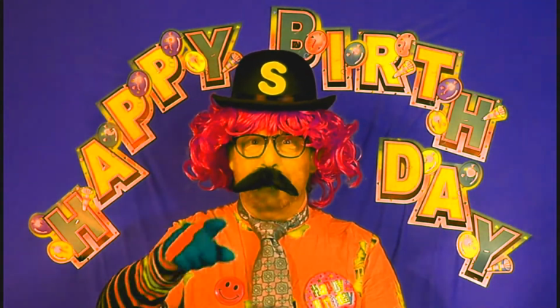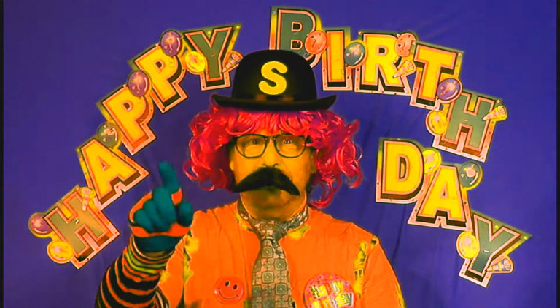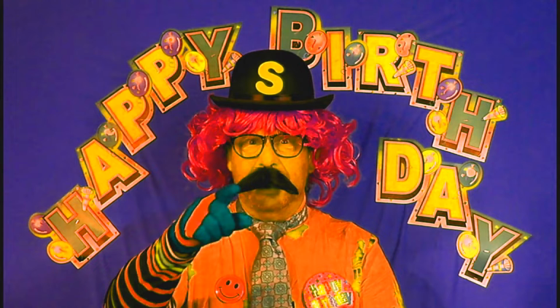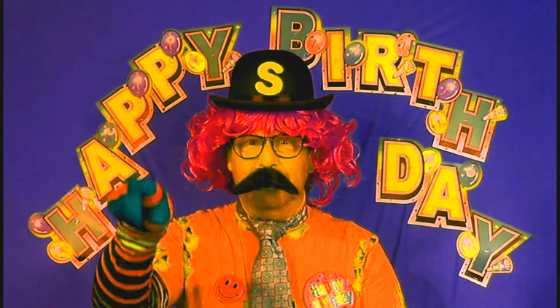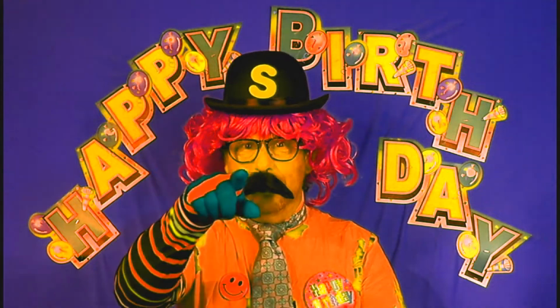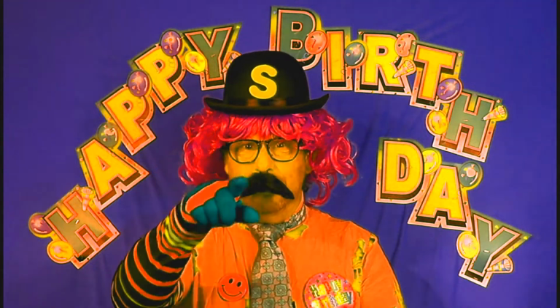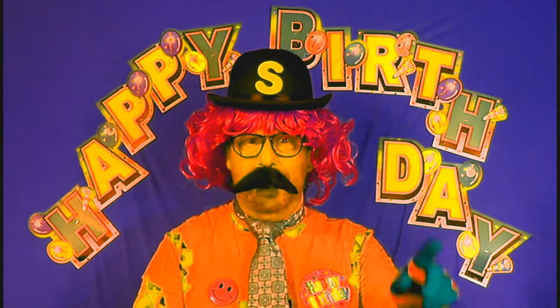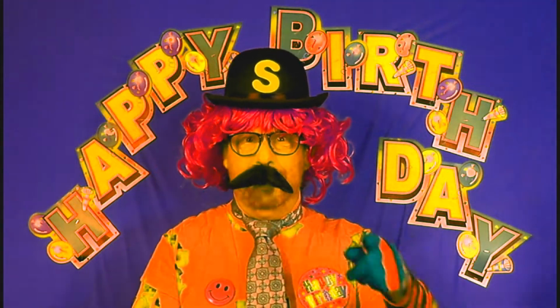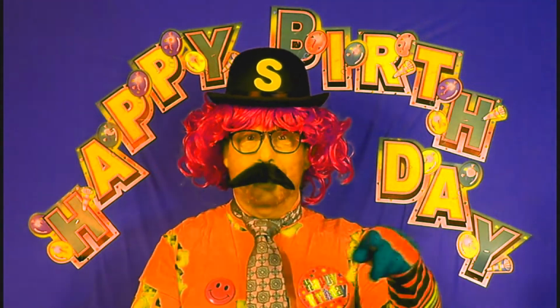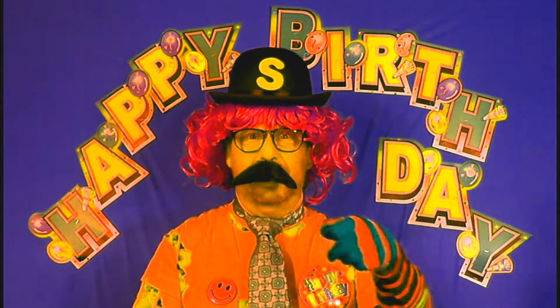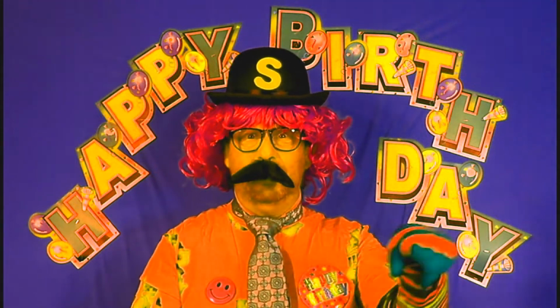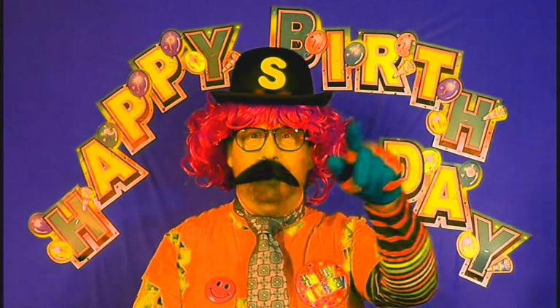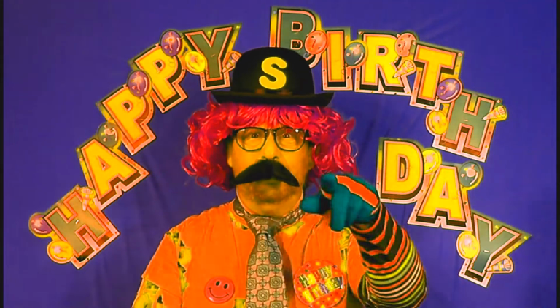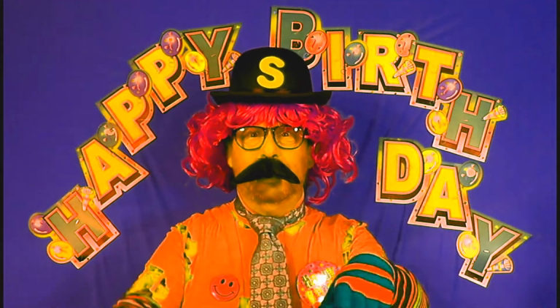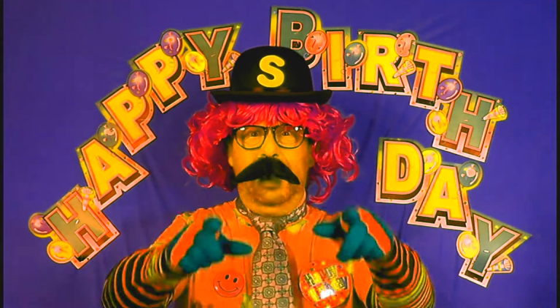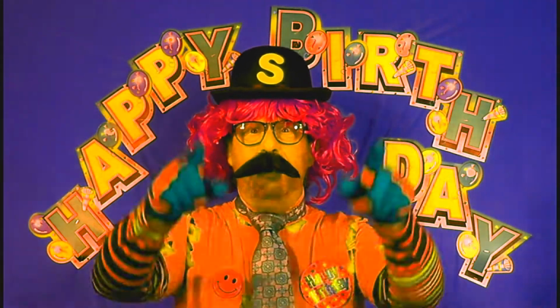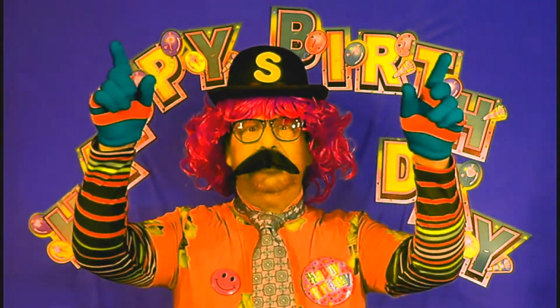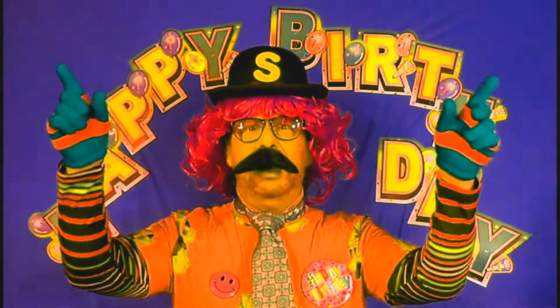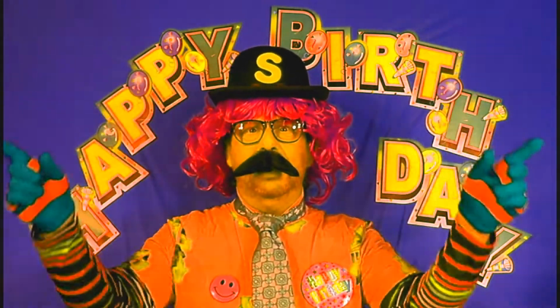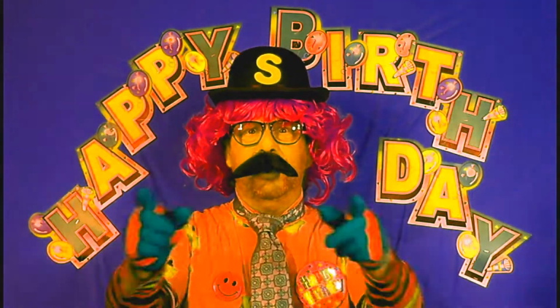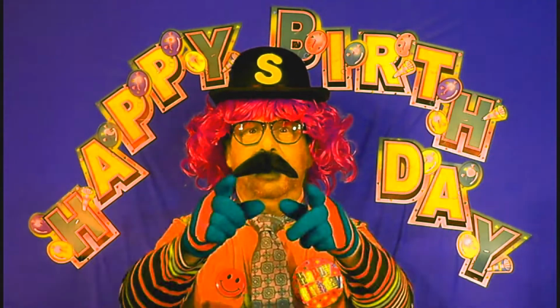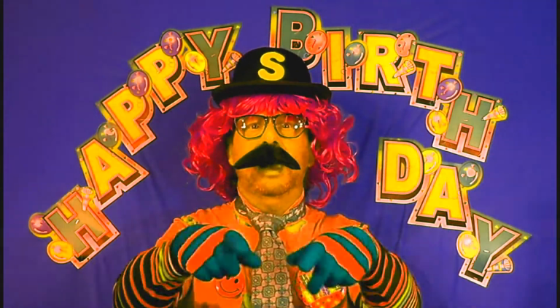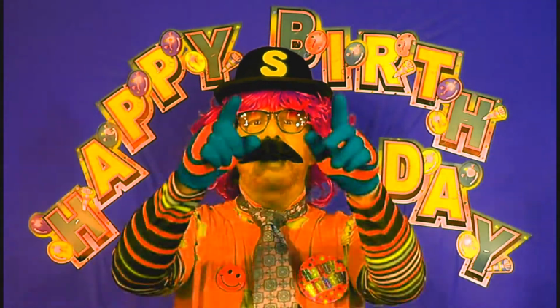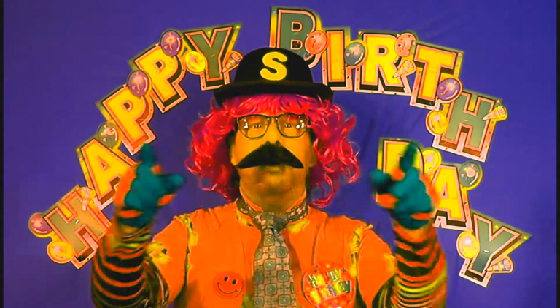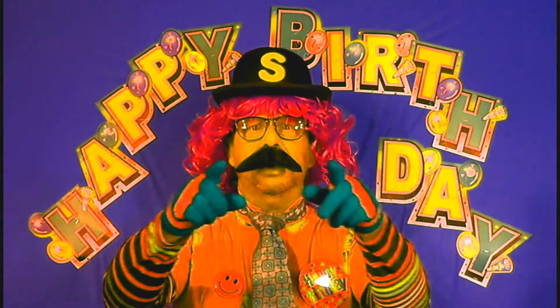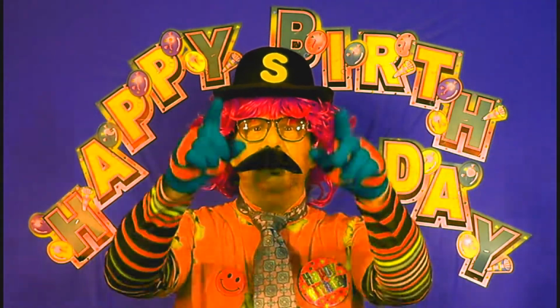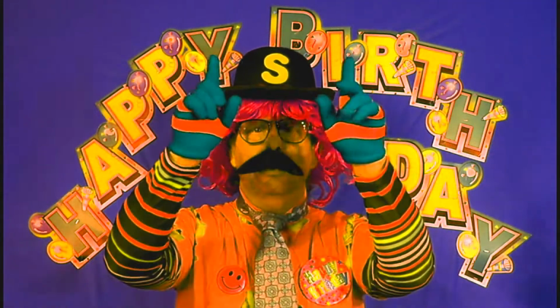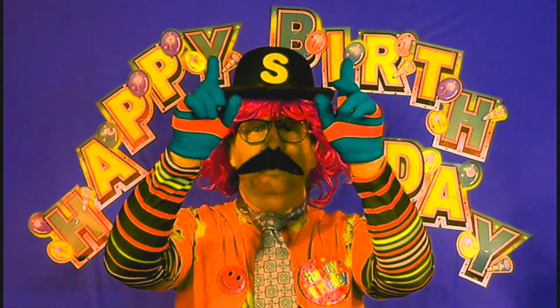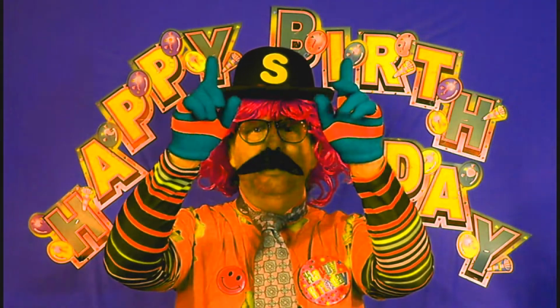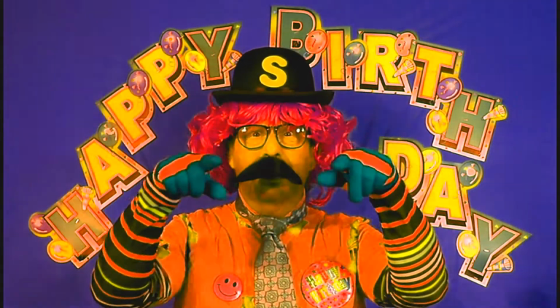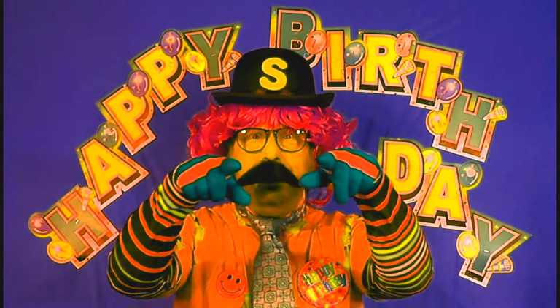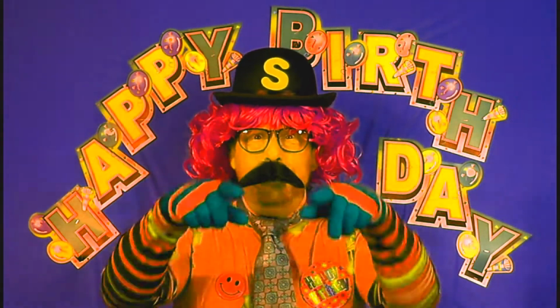Oh happy birthday to you, happy birthday to you, happy birthday Shirley, happy birthday to who? You.